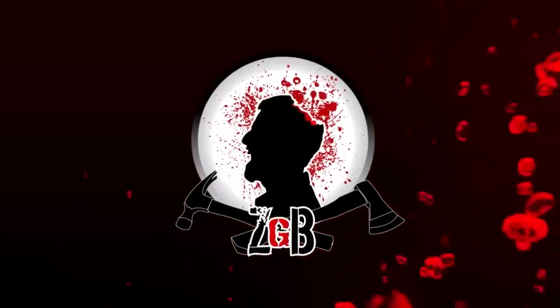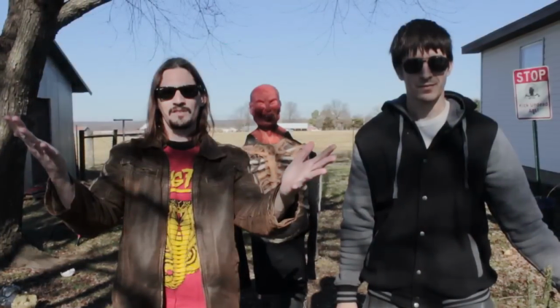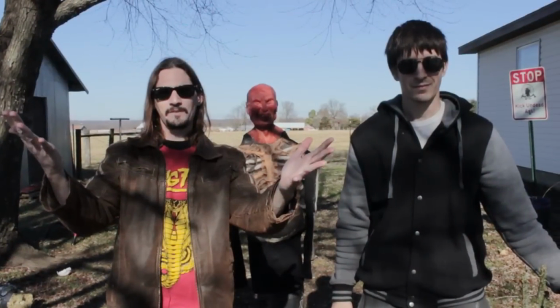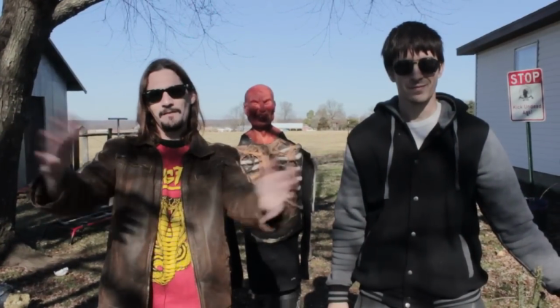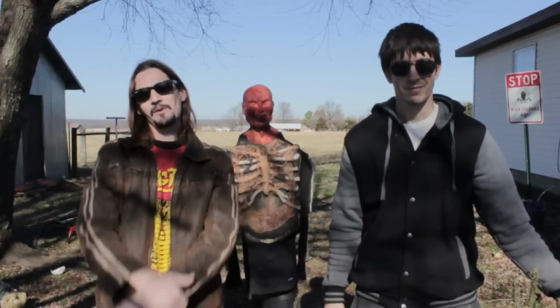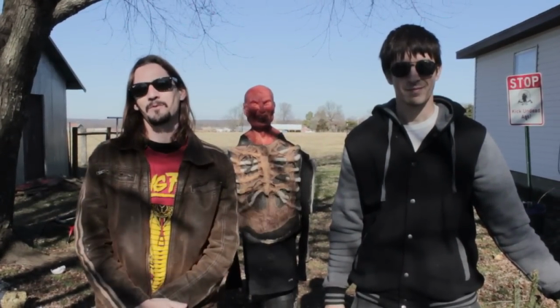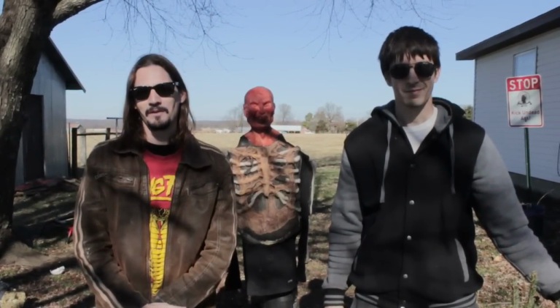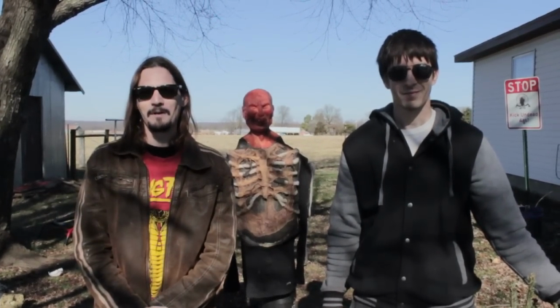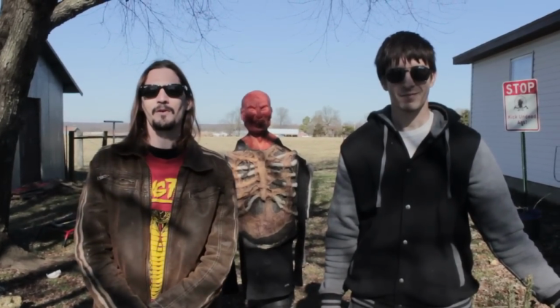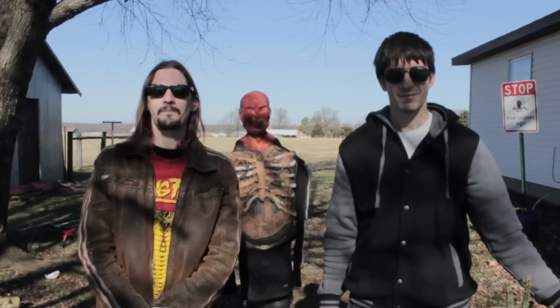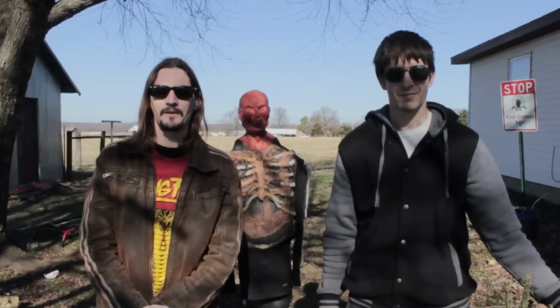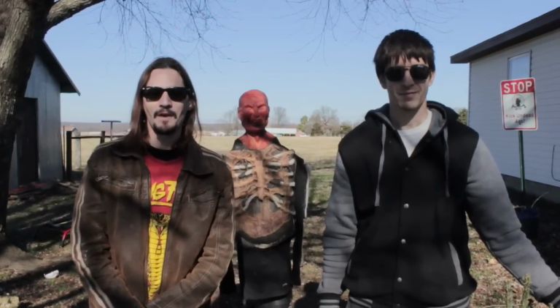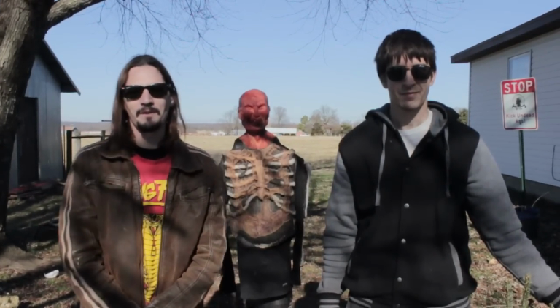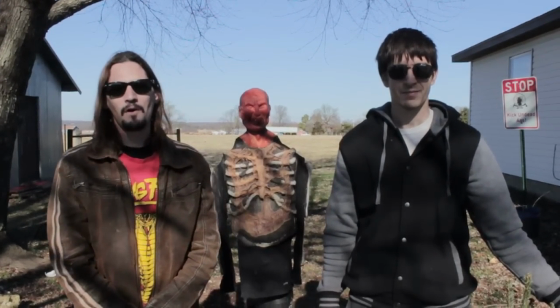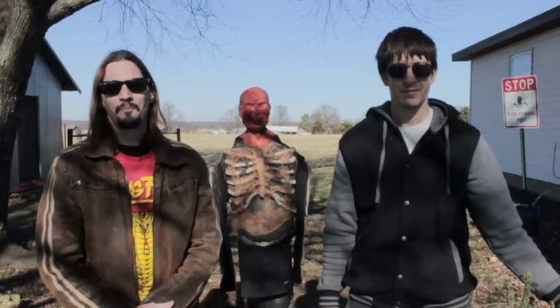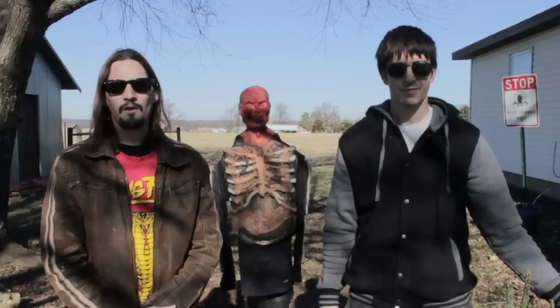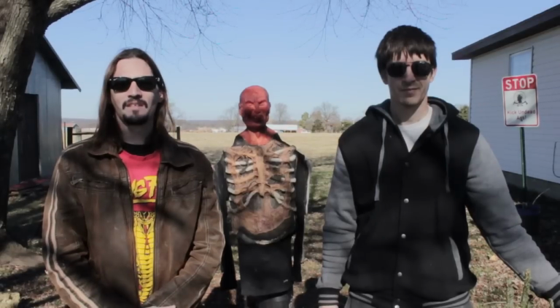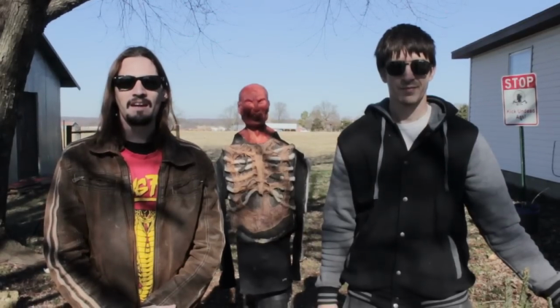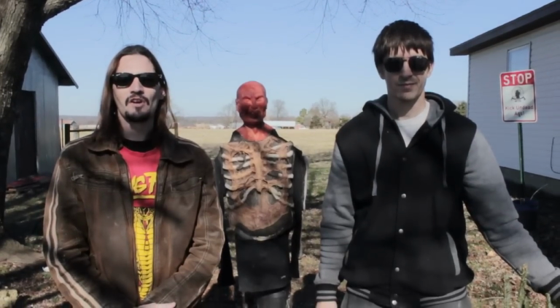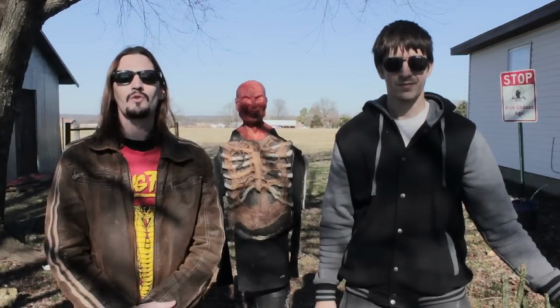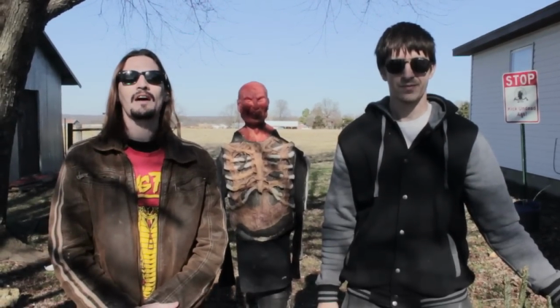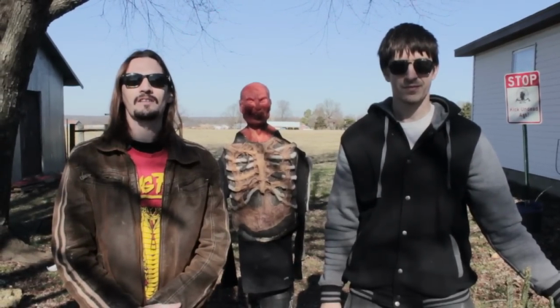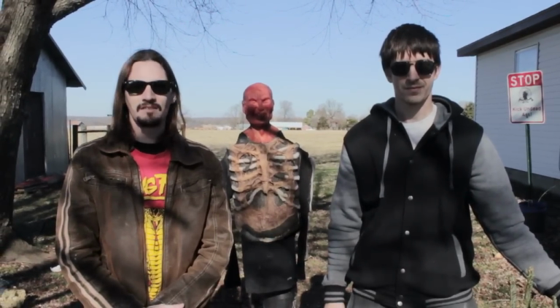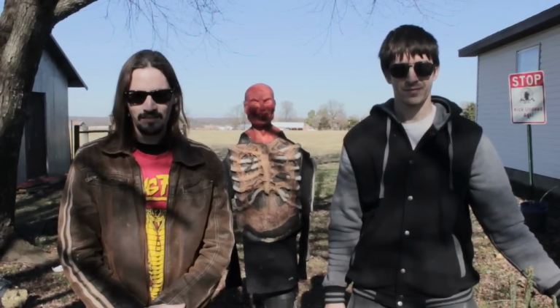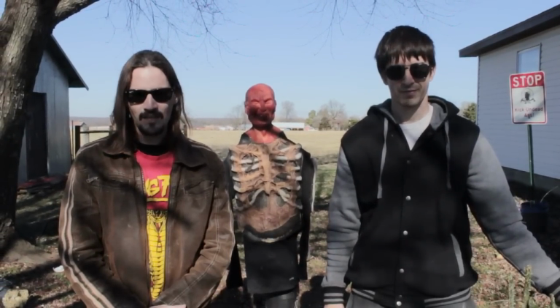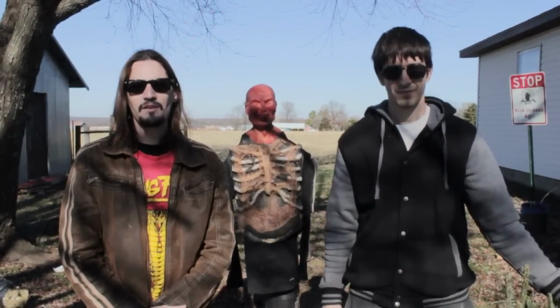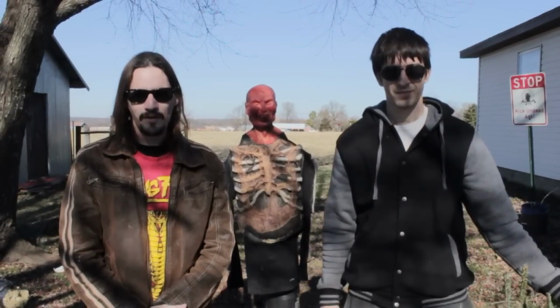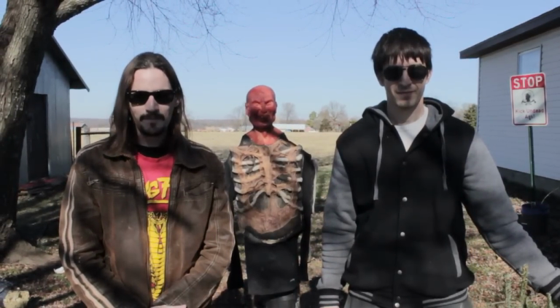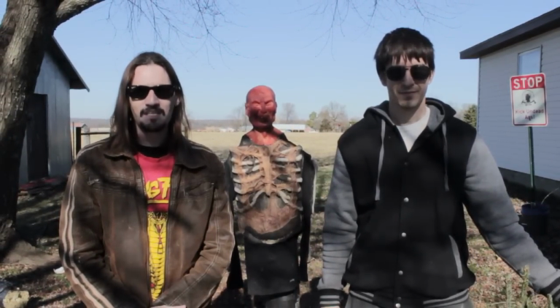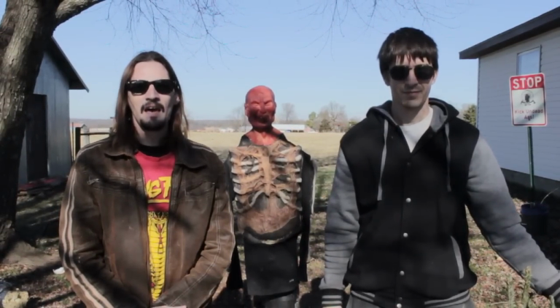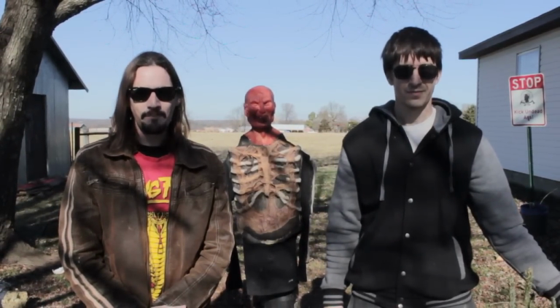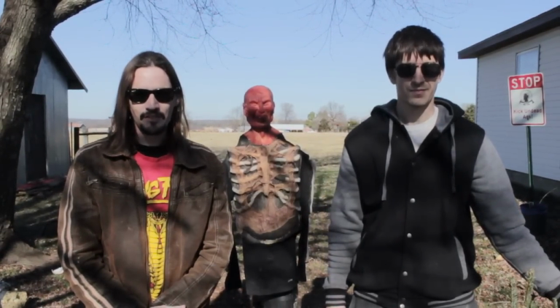What's up, survivors? Welcome to another mind-blowing episode of ZombieGoBoom. Today is our 2016 Christmas episode.